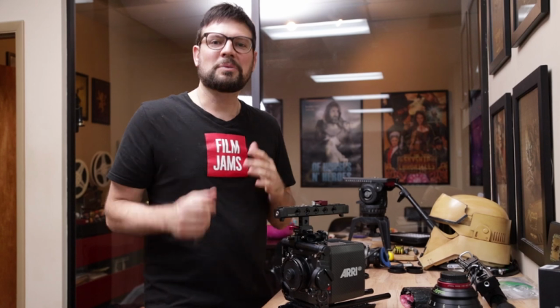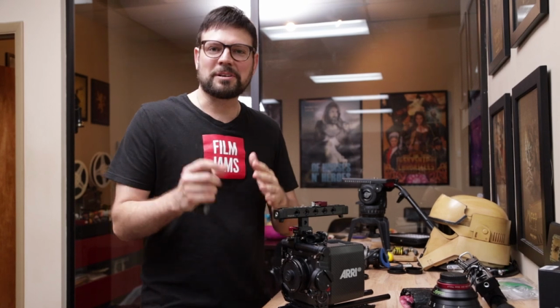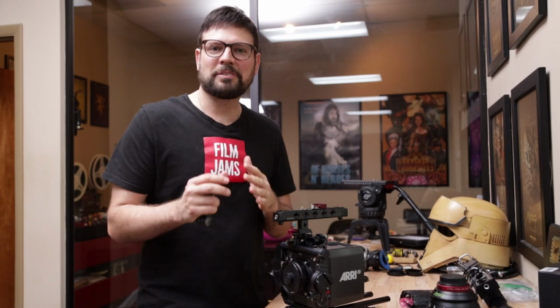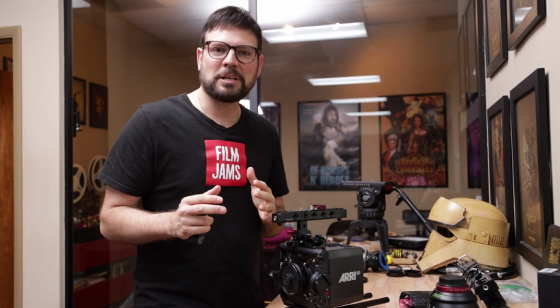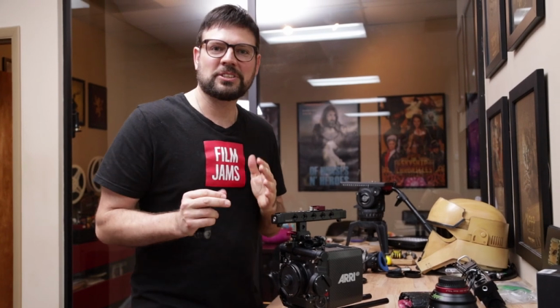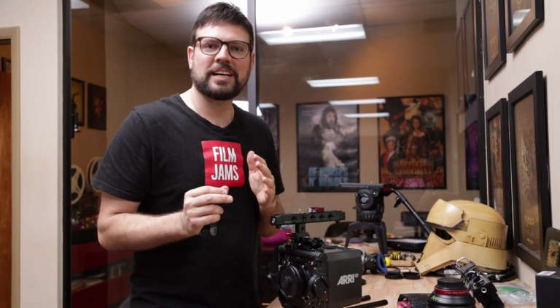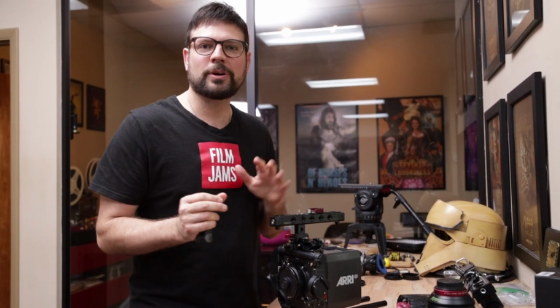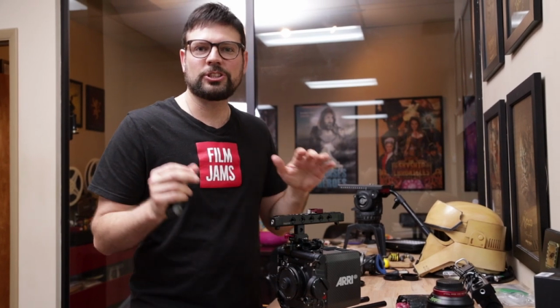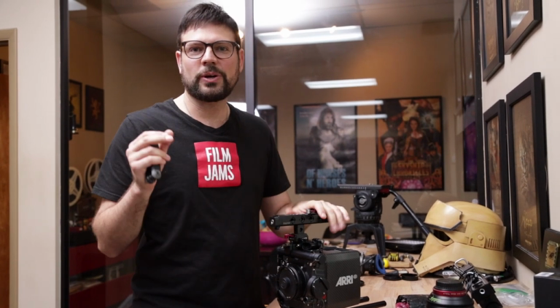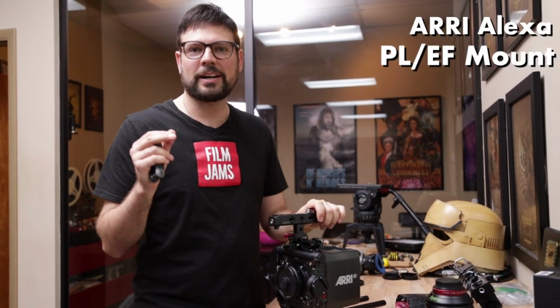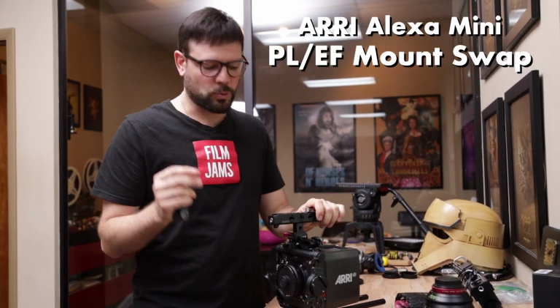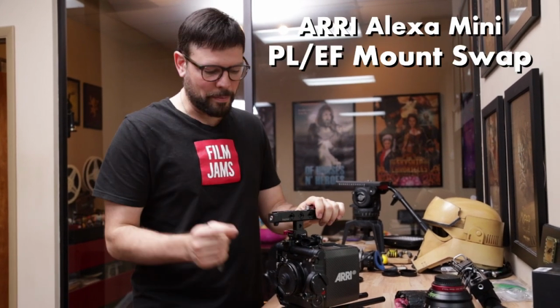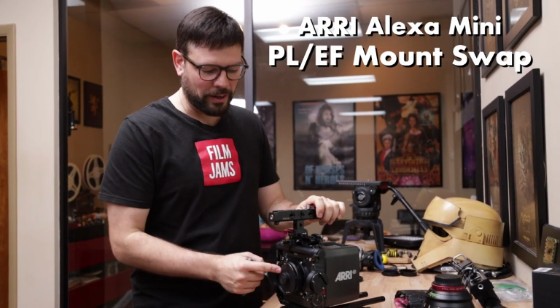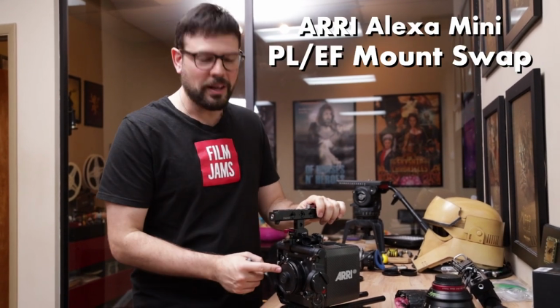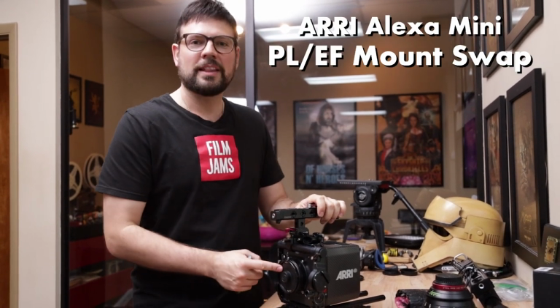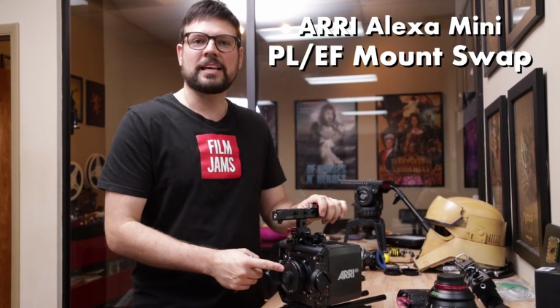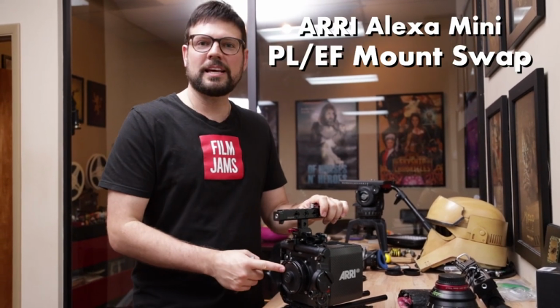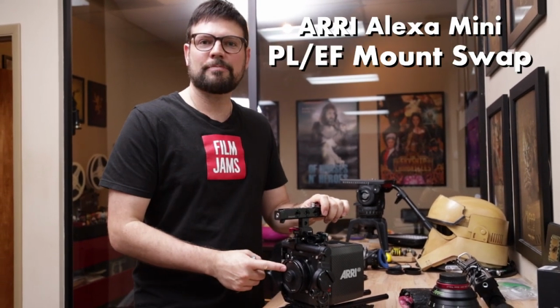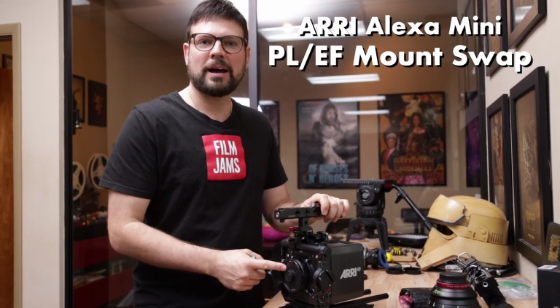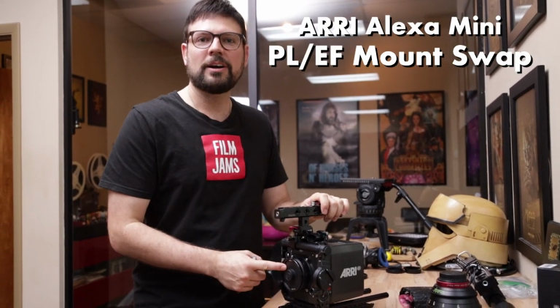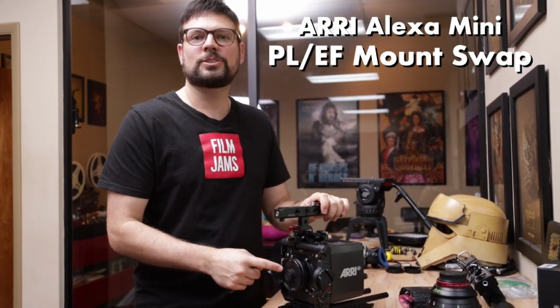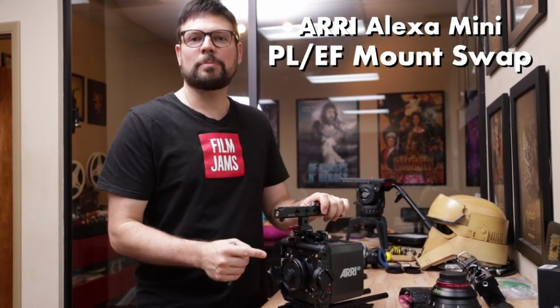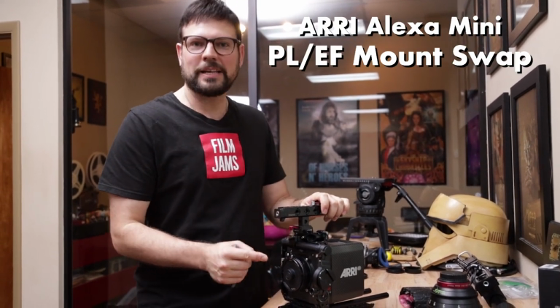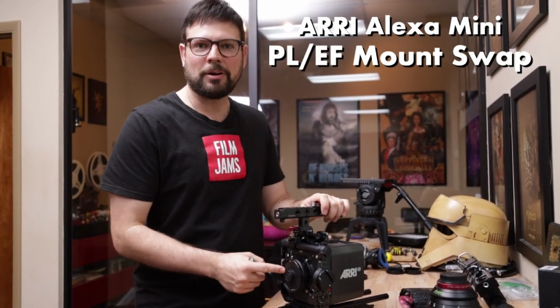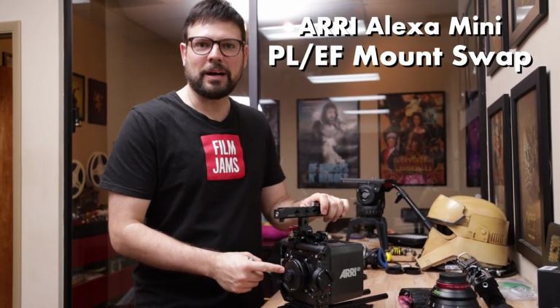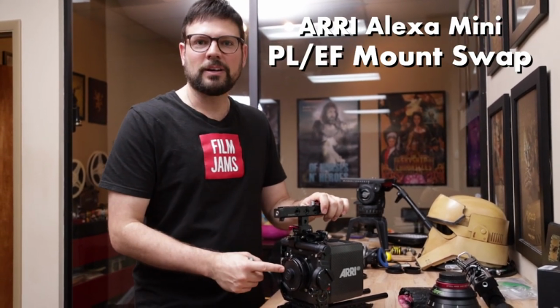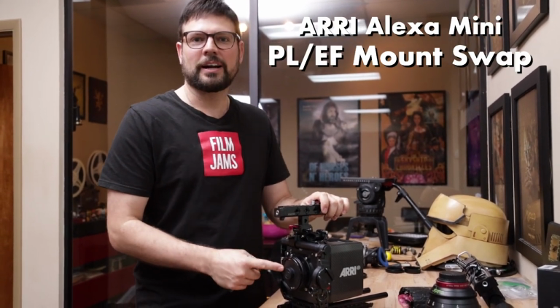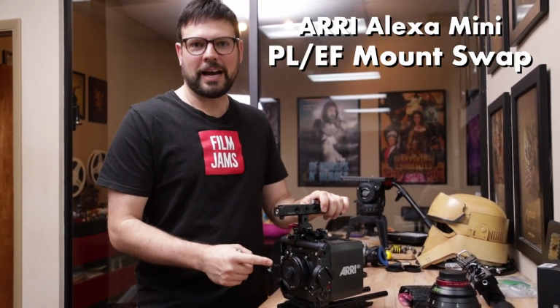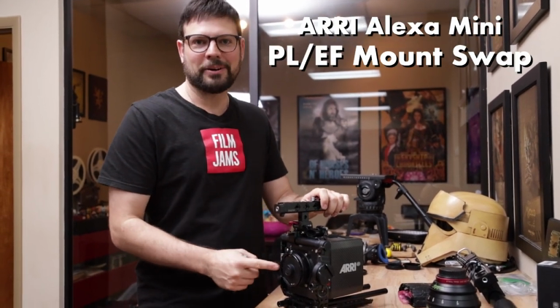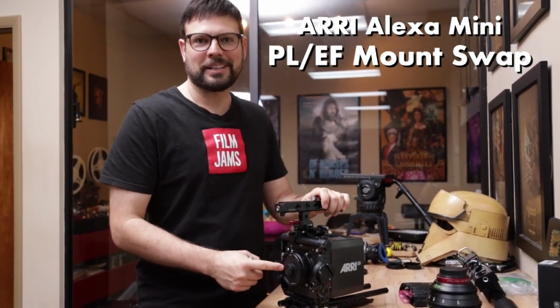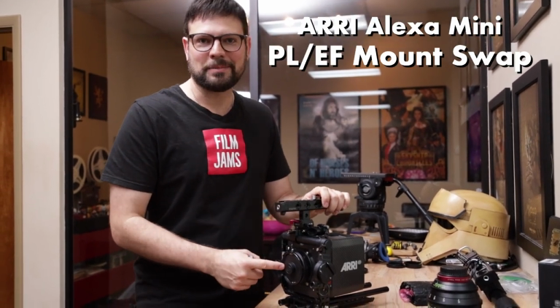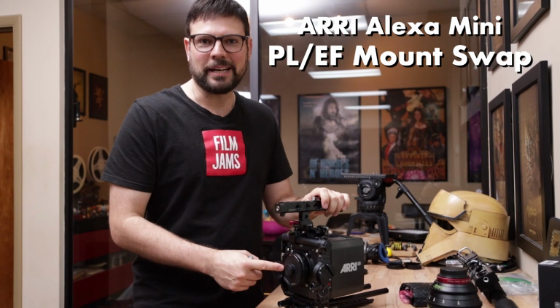What's up, Film Jambers? Today we're going to show you how to swap out the EF mount to a PL mount on an ARRI Alexa Mini.